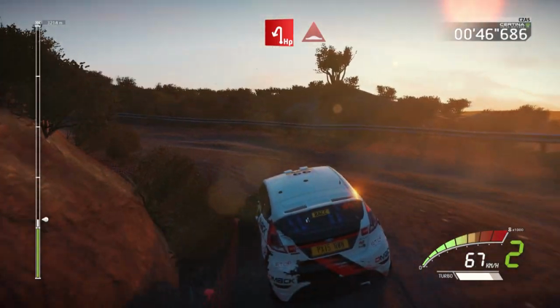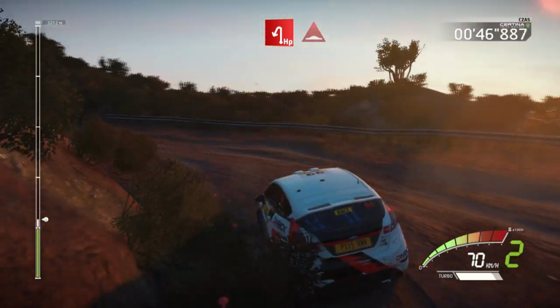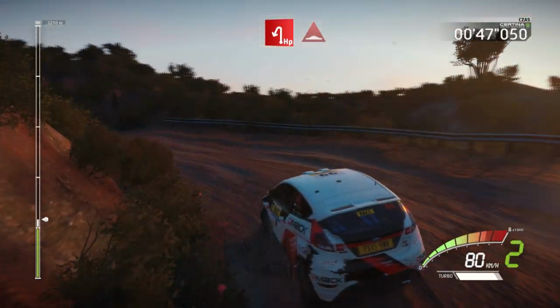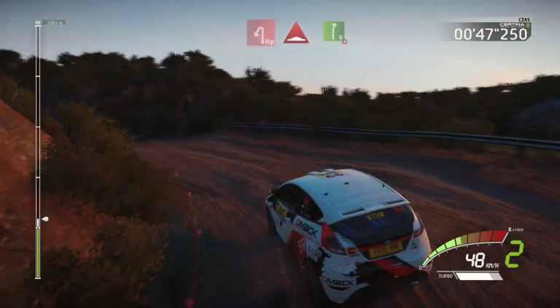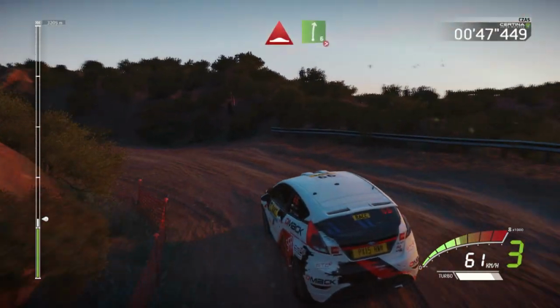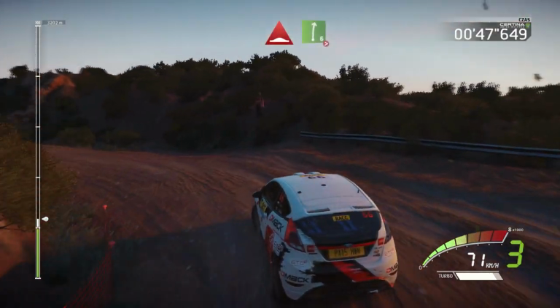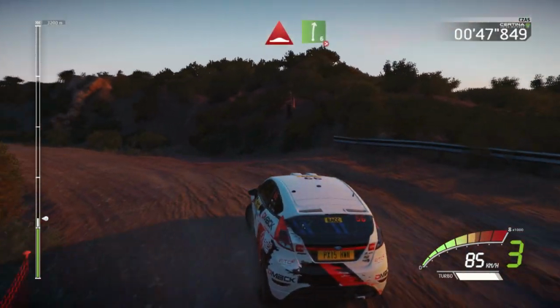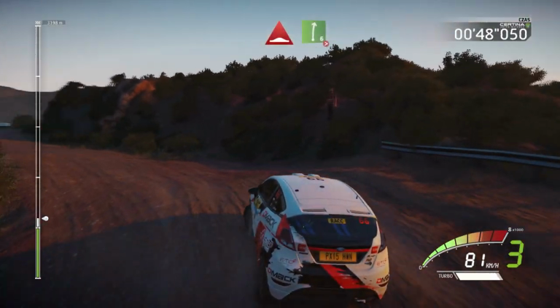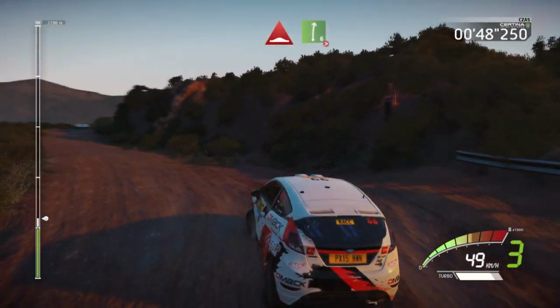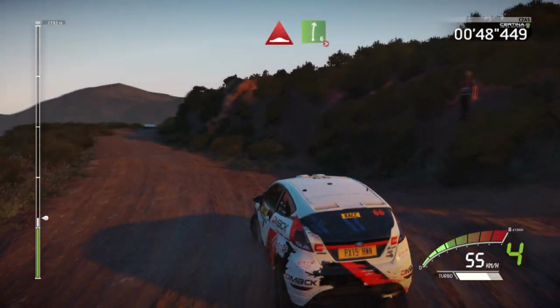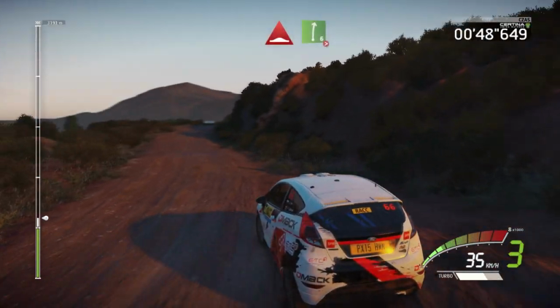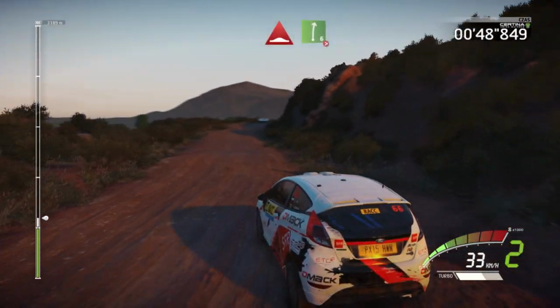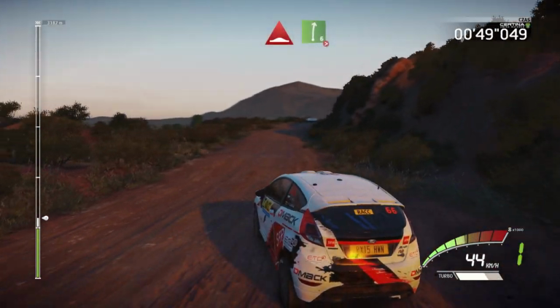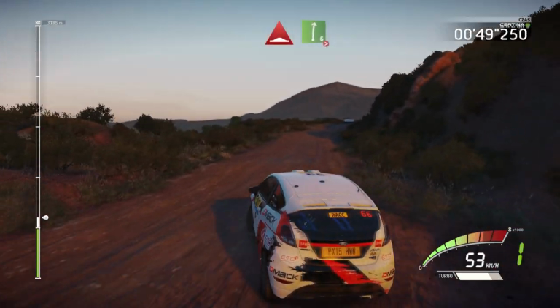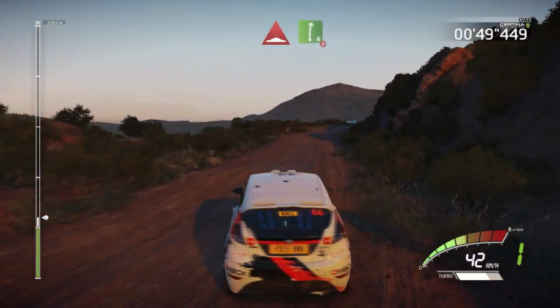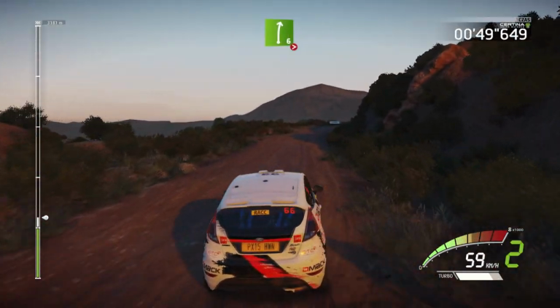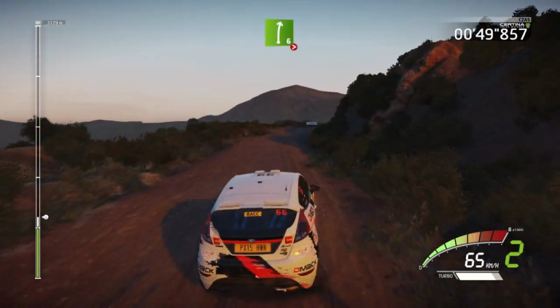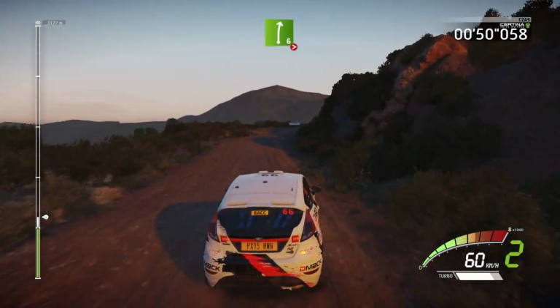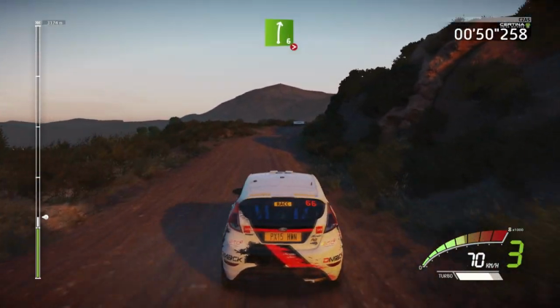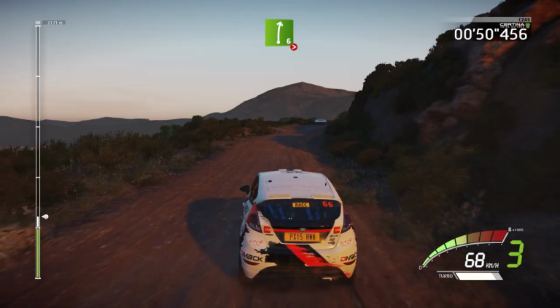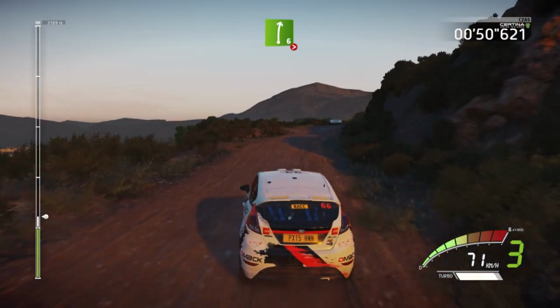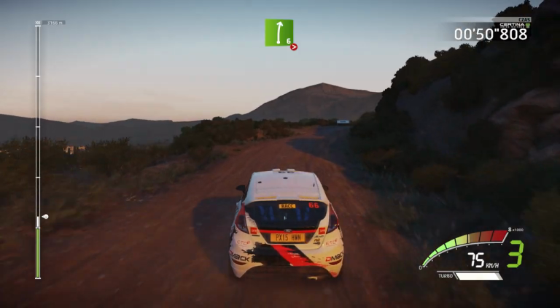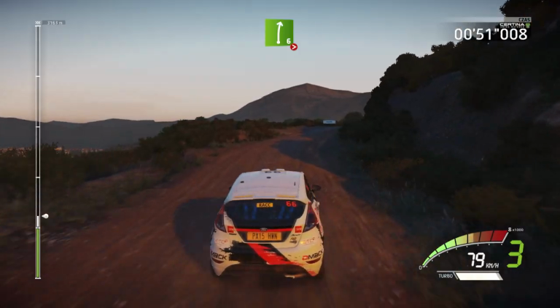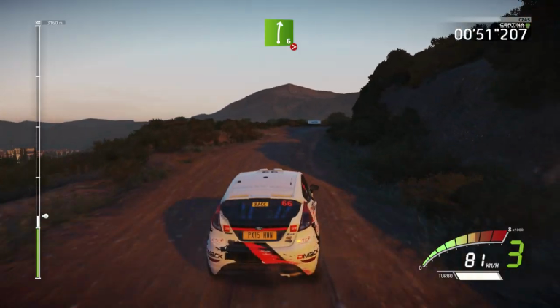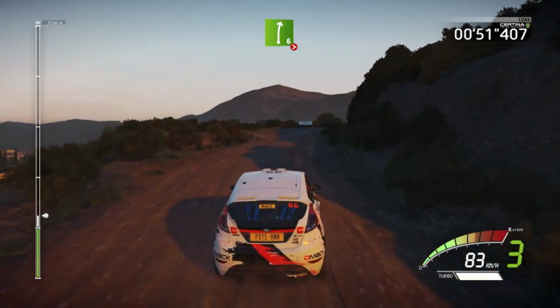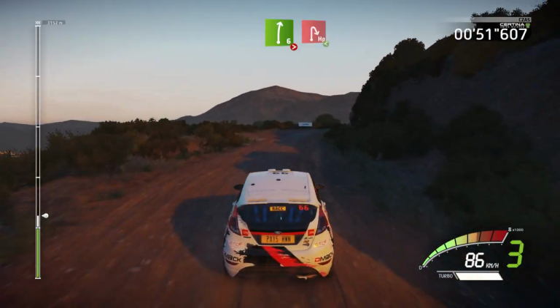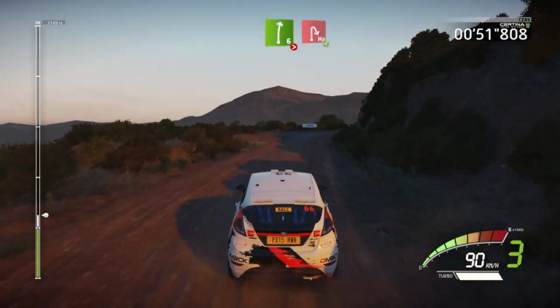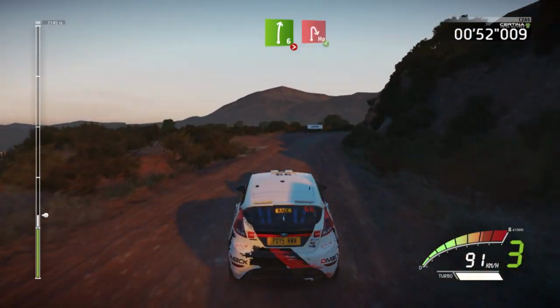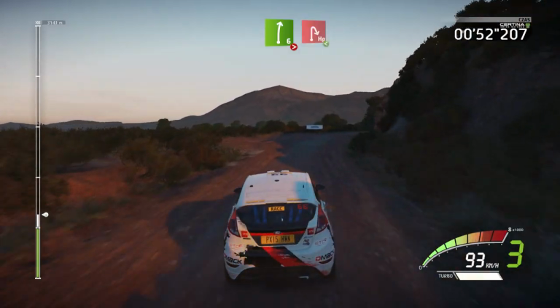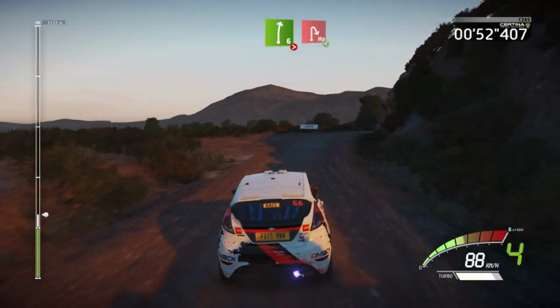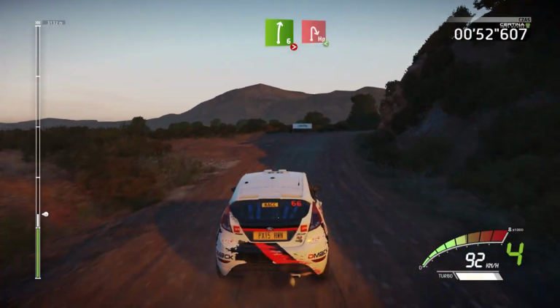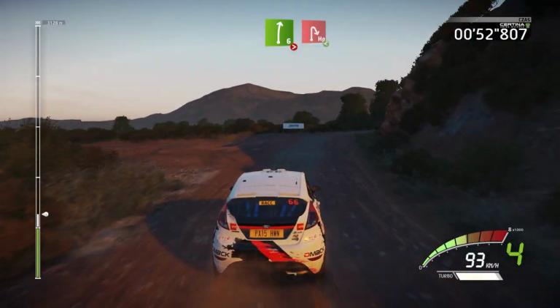And right 6, tightens 4. And hairpin right, opens.